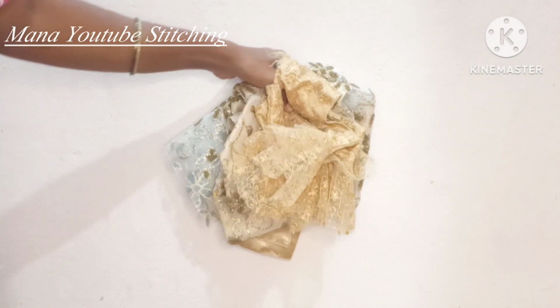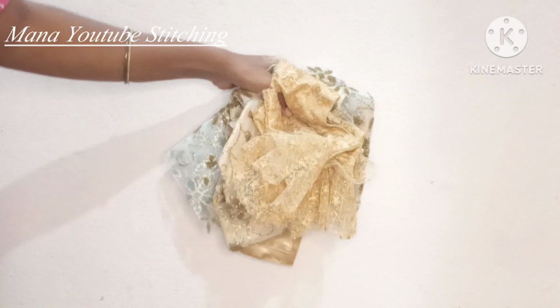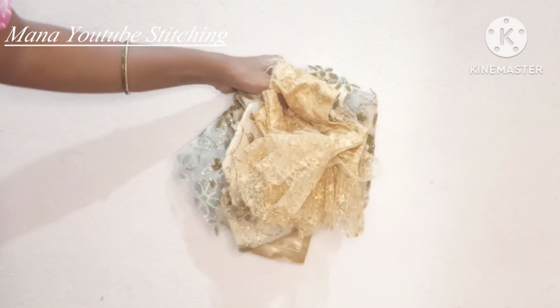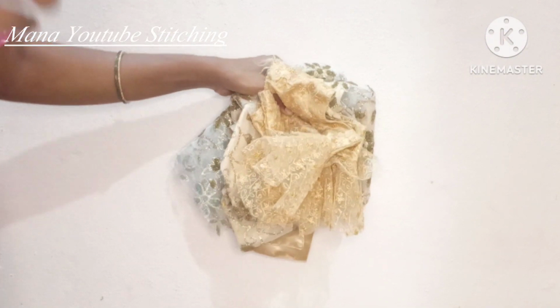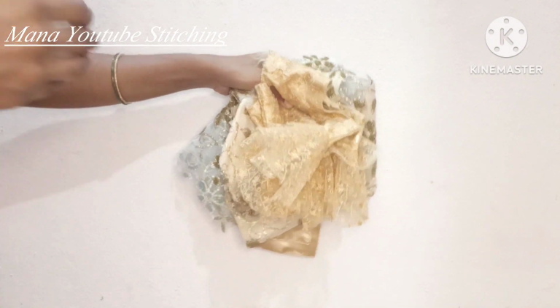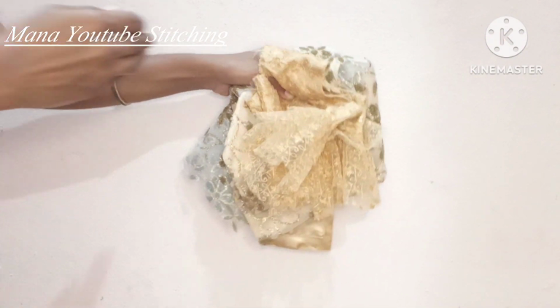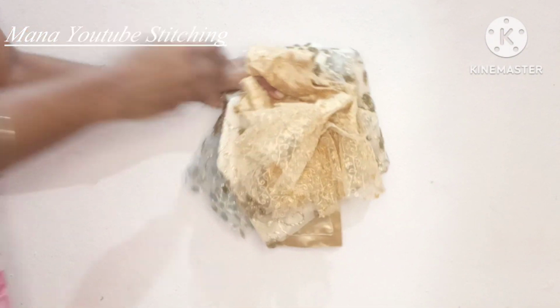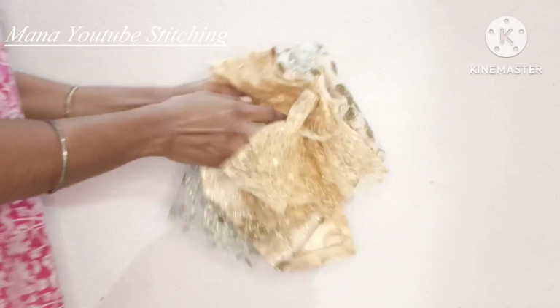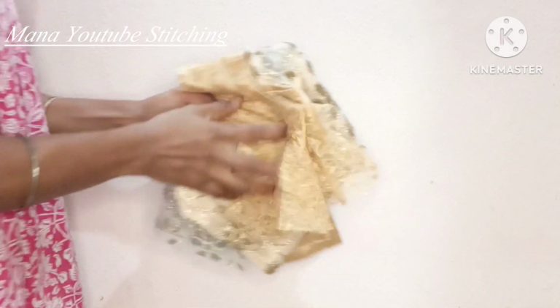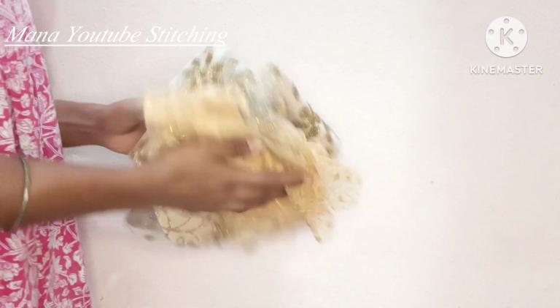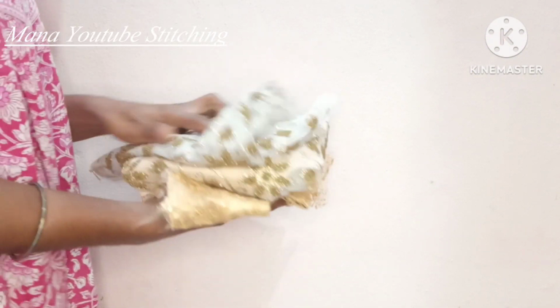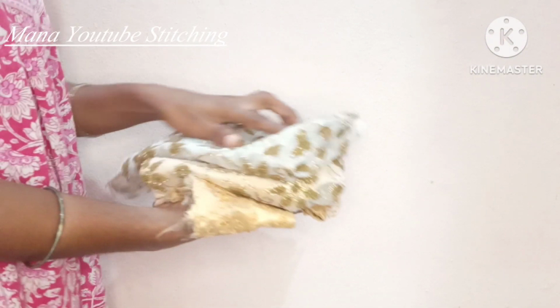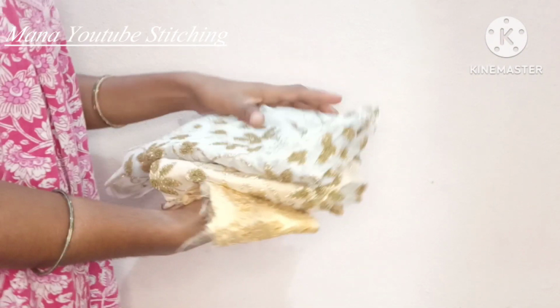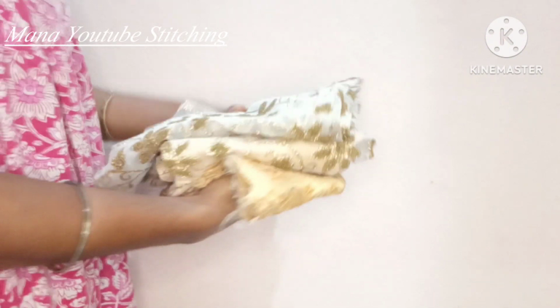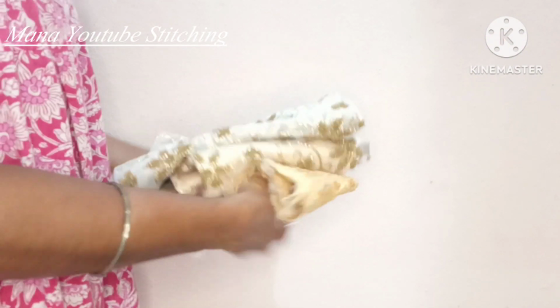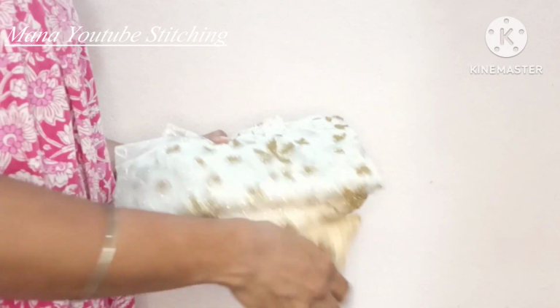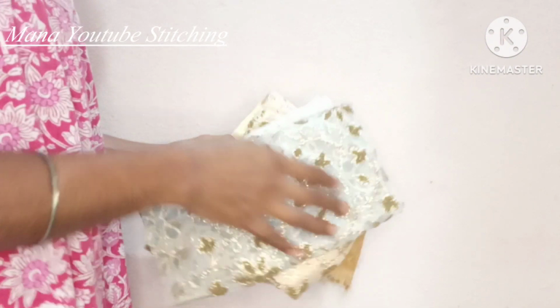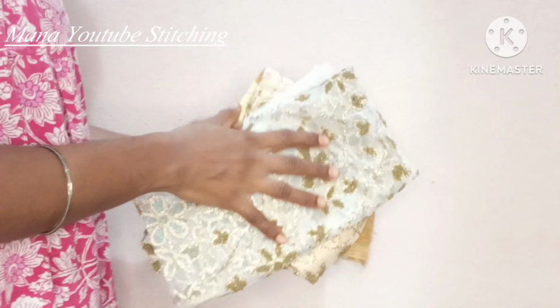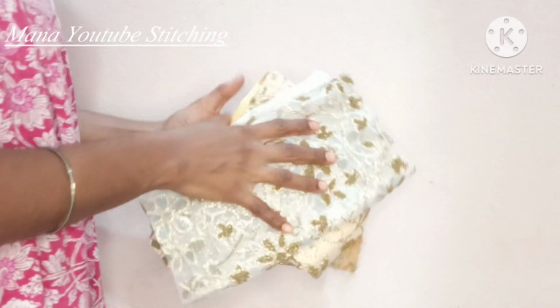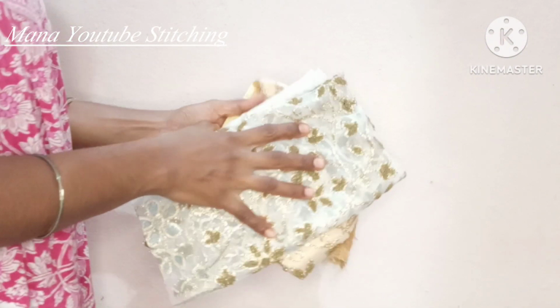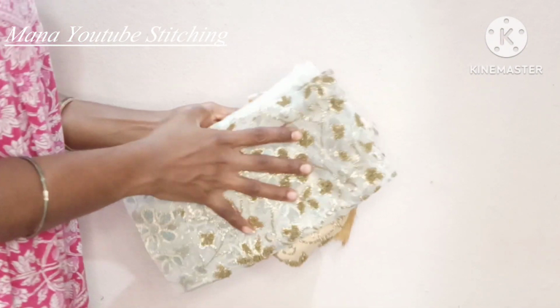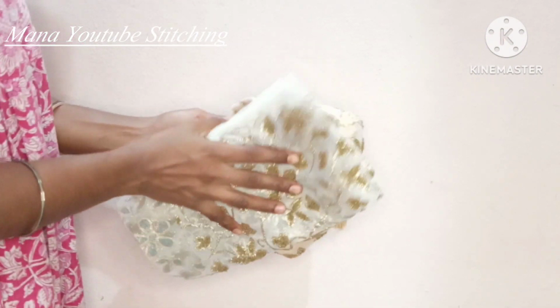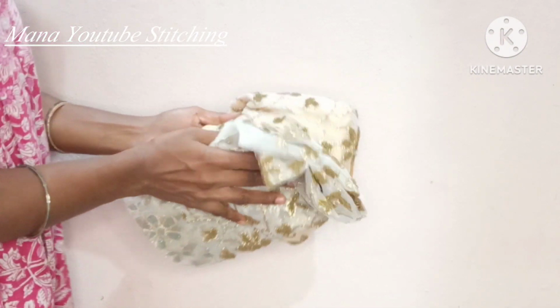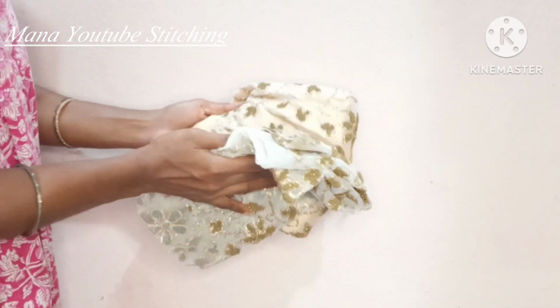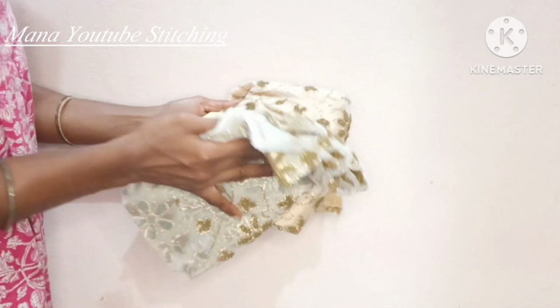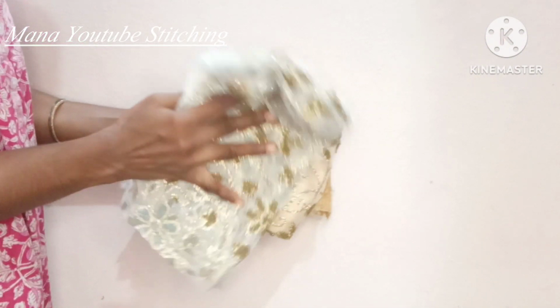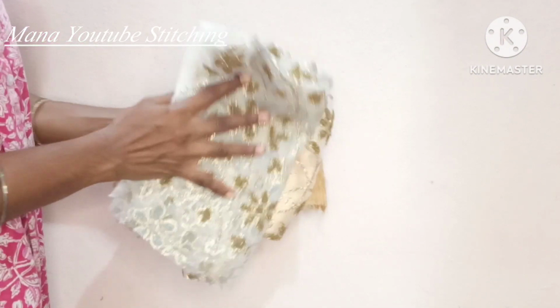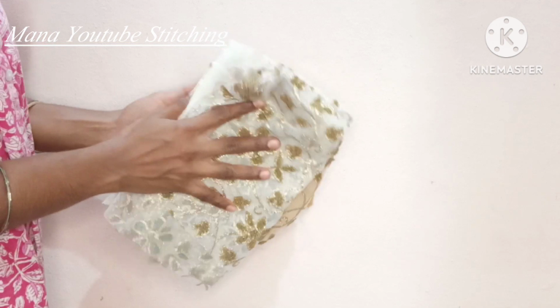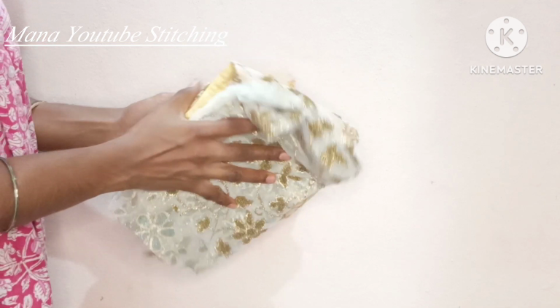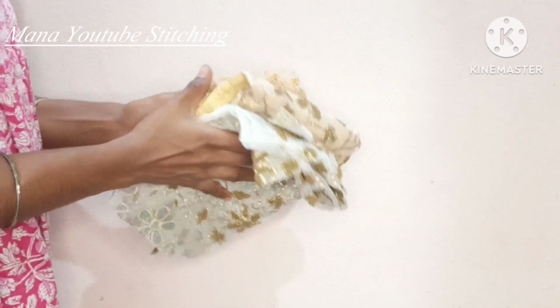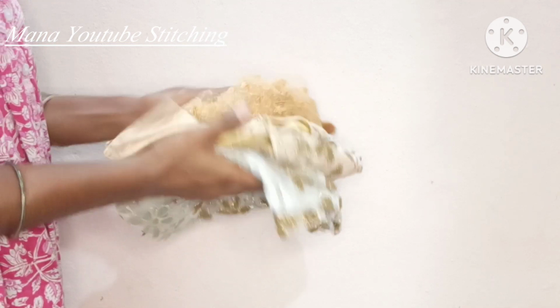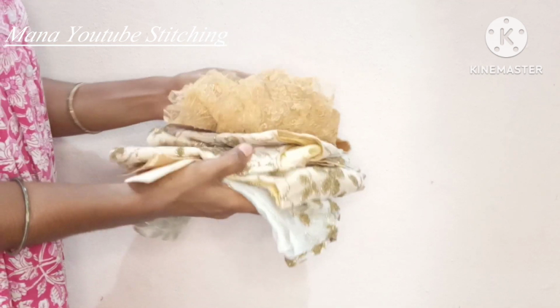Hi, hello, welcome back to my channel. This is Anita. I am going to tell you an interesting topic.